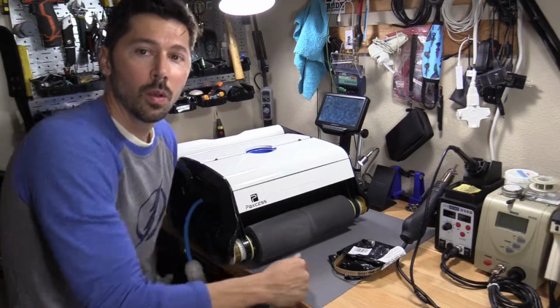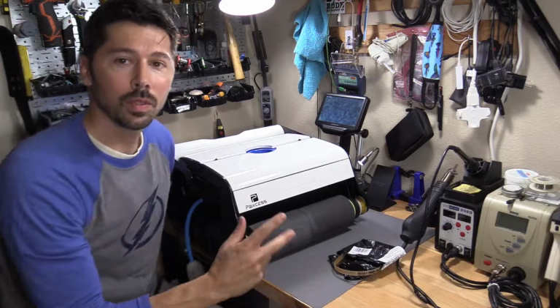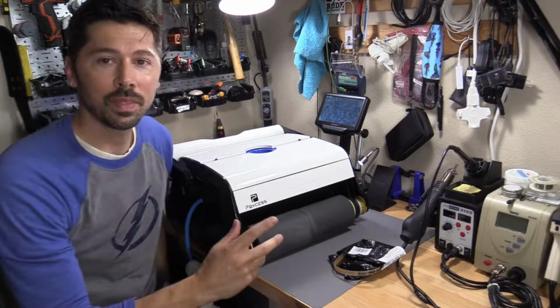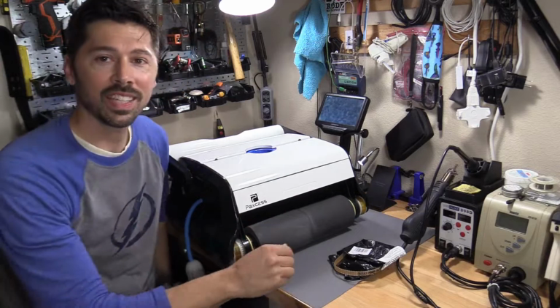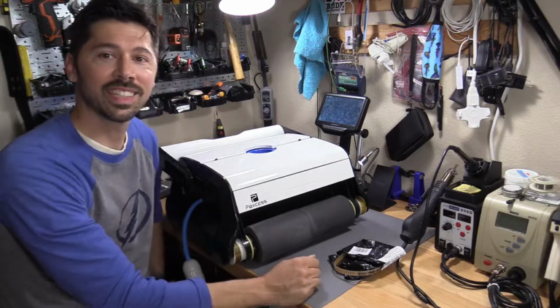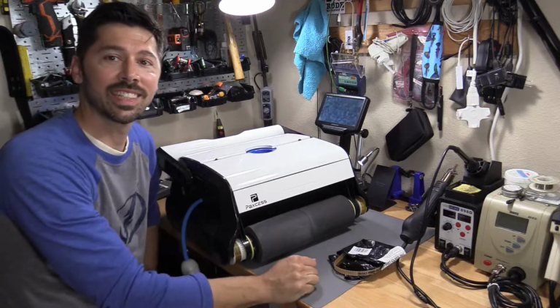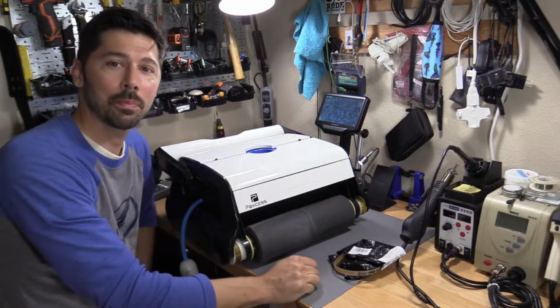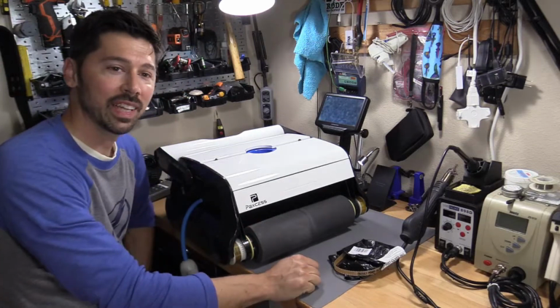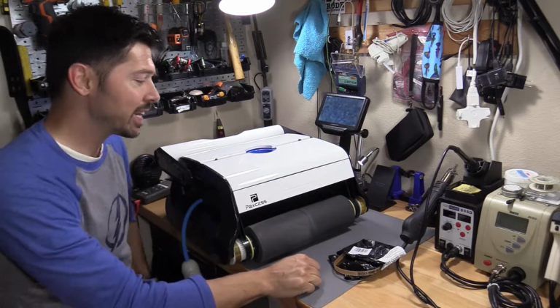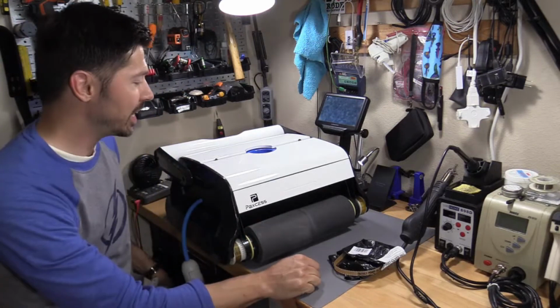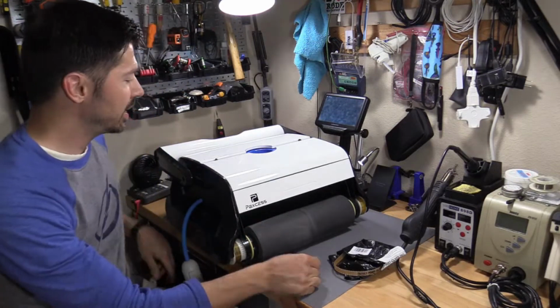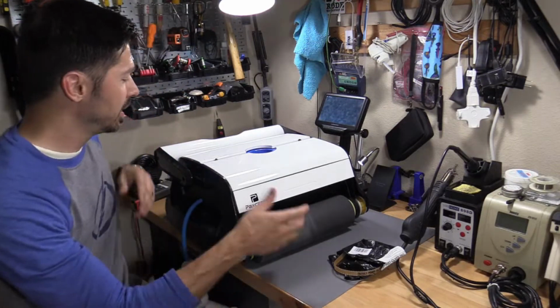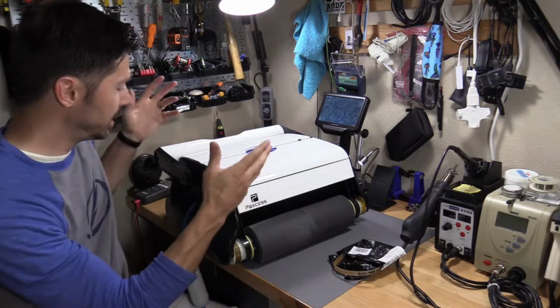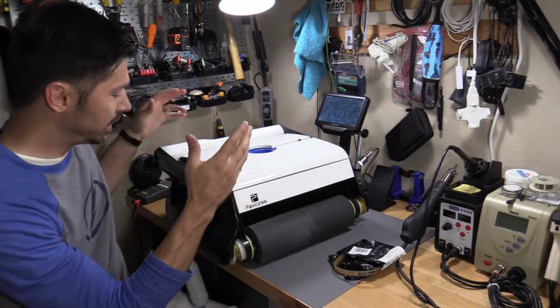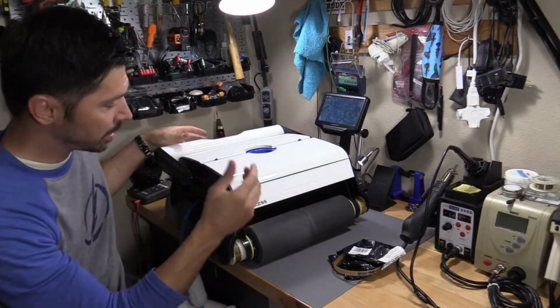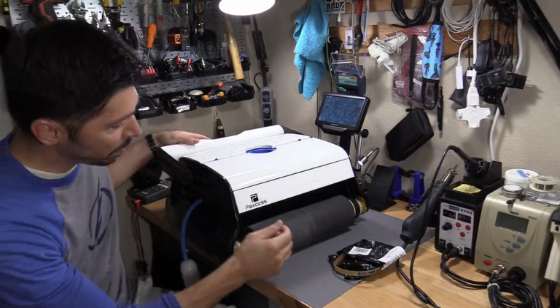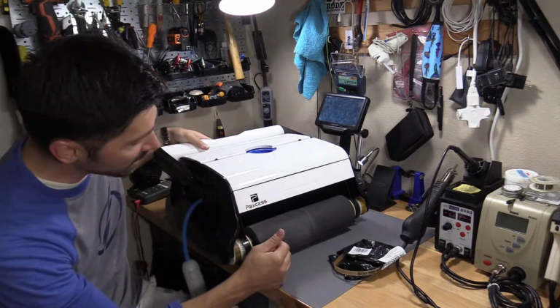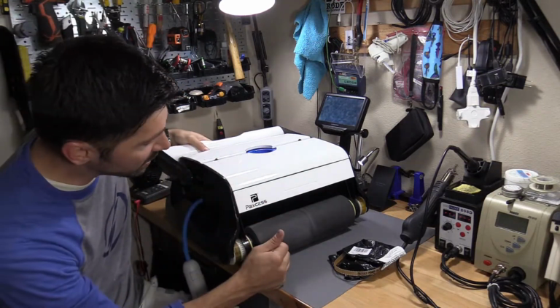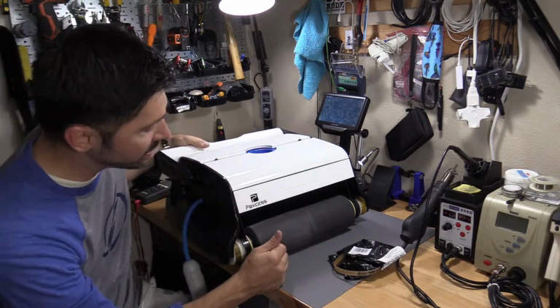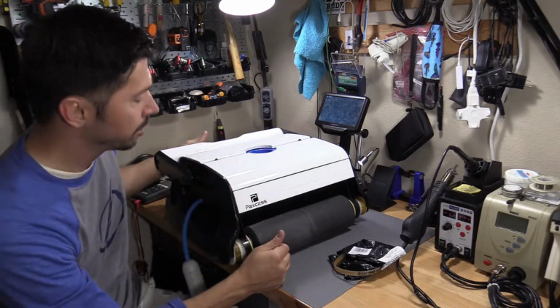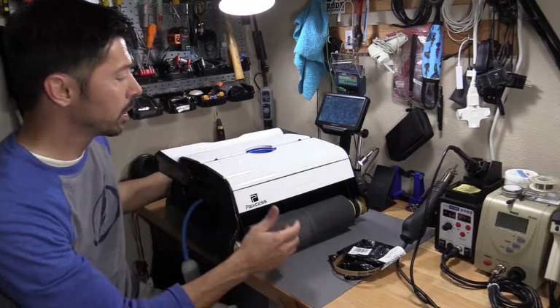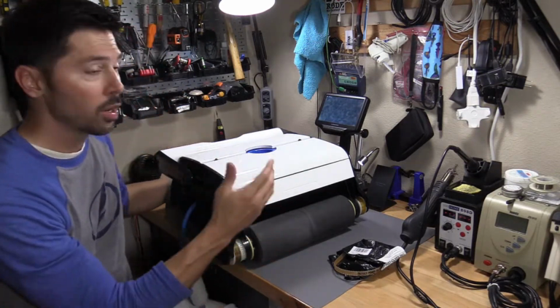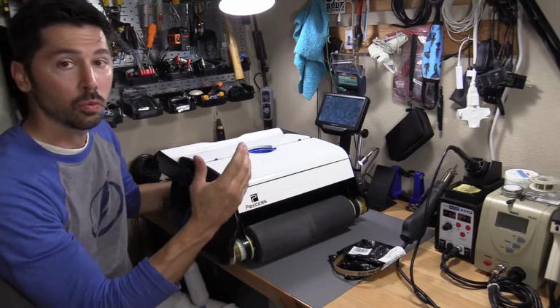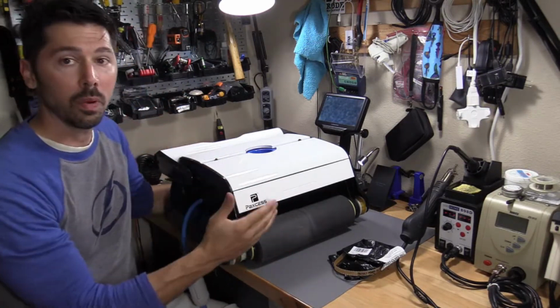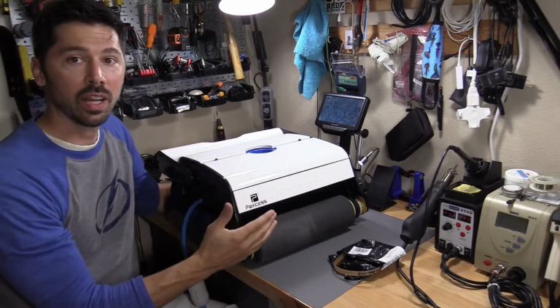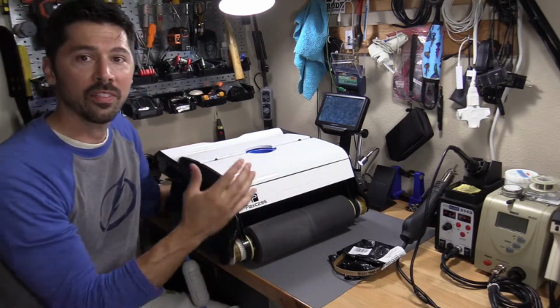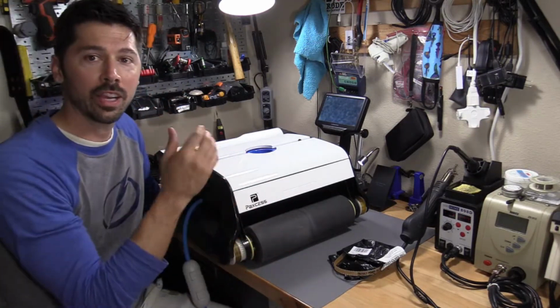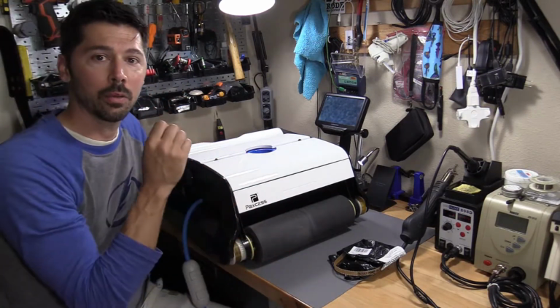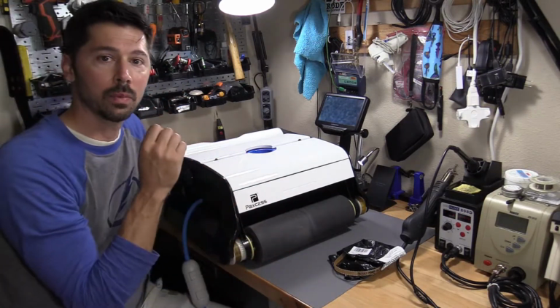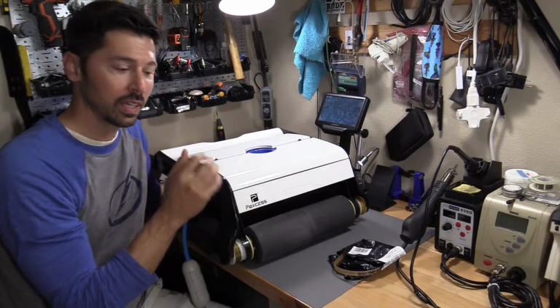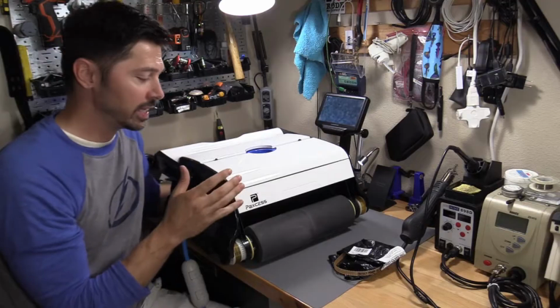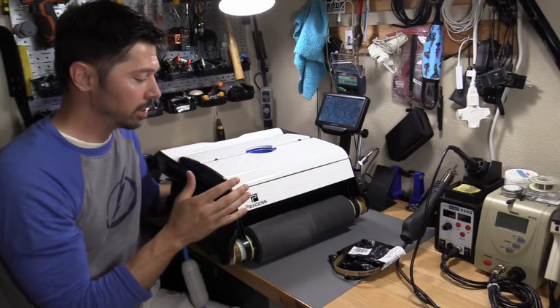What's up, guys? This is Tampa Tech, and this is the Paxus Robotic Vacuum Cleaner — Pool Robotic Vacuum Cleaner.